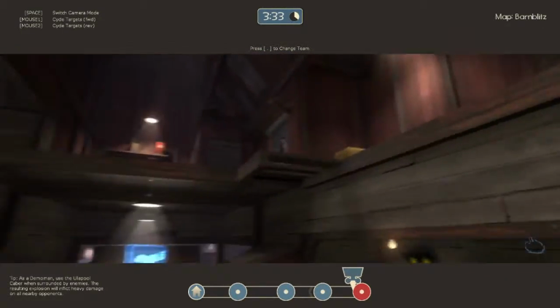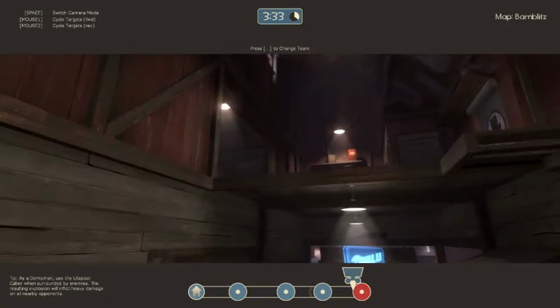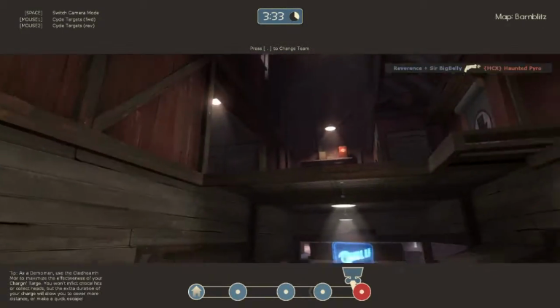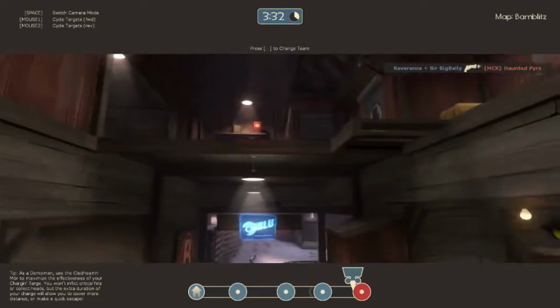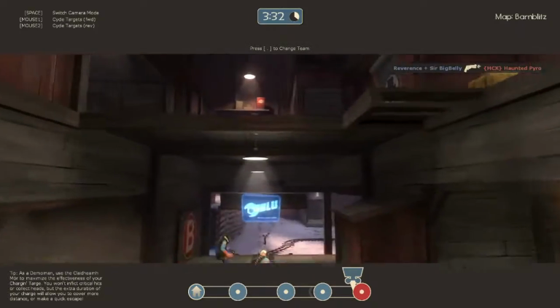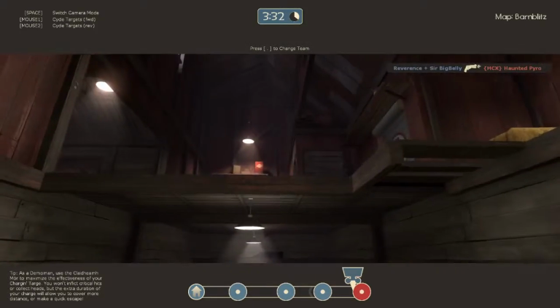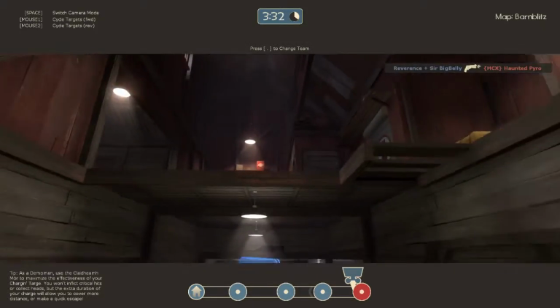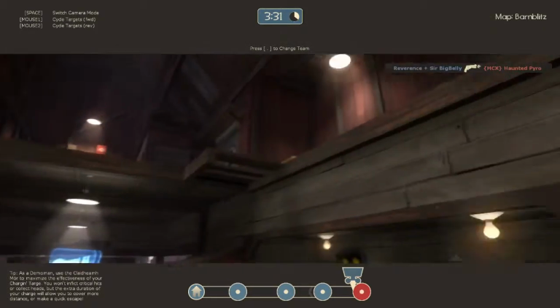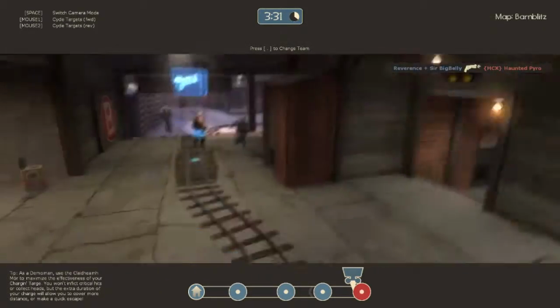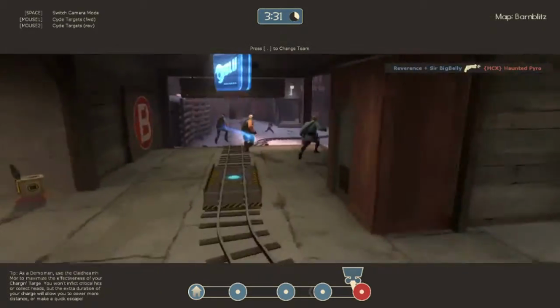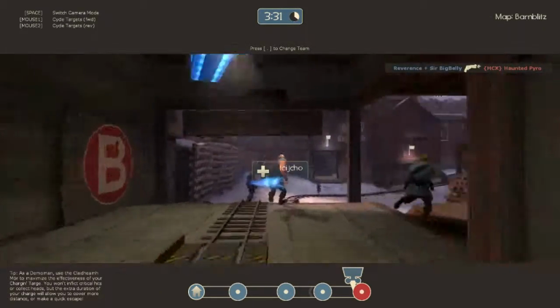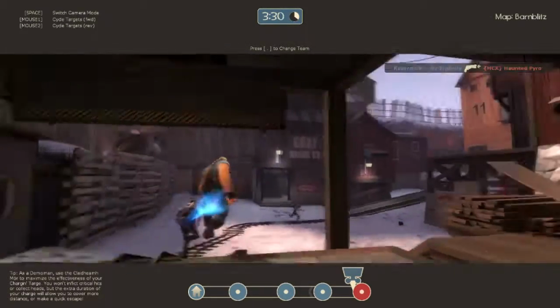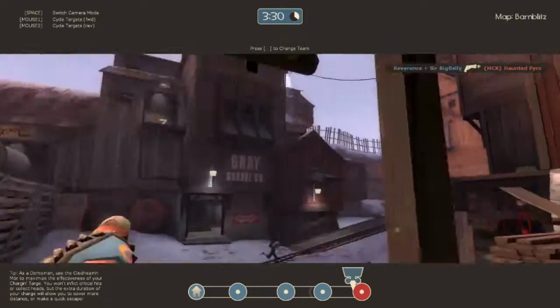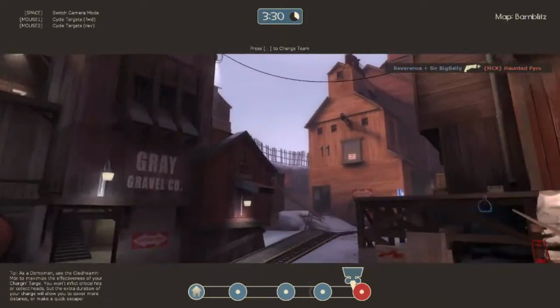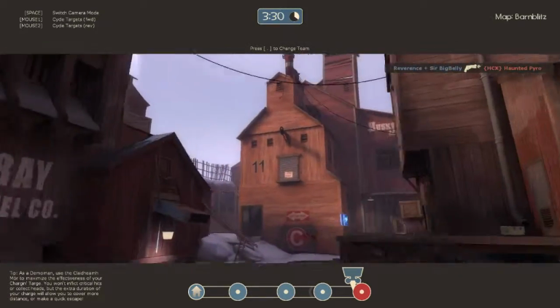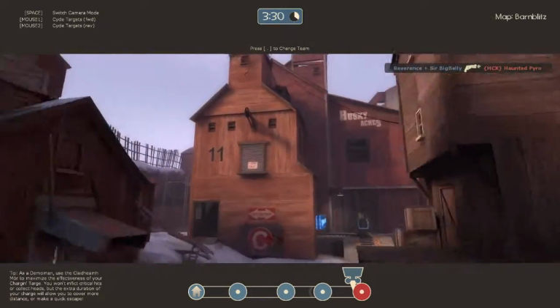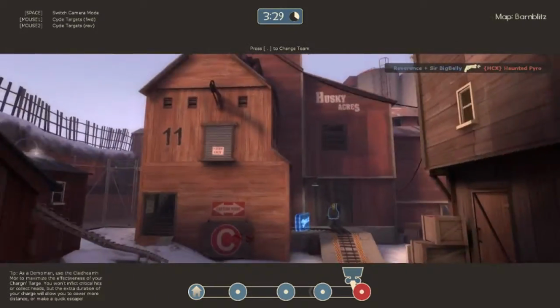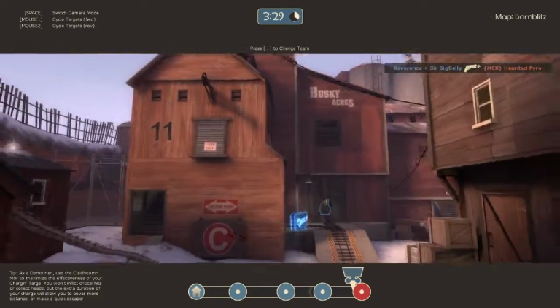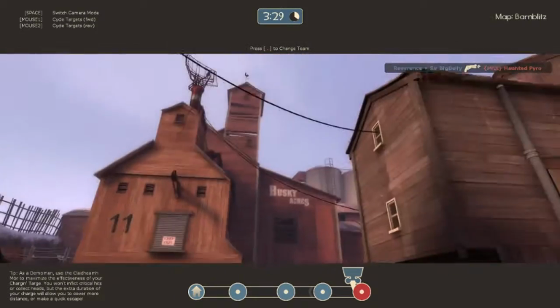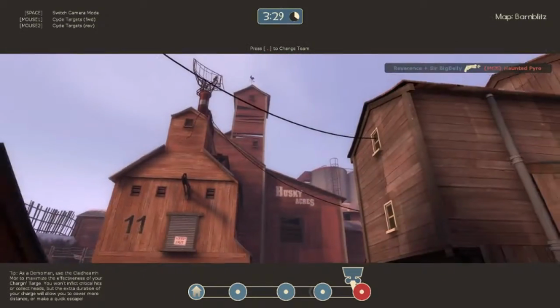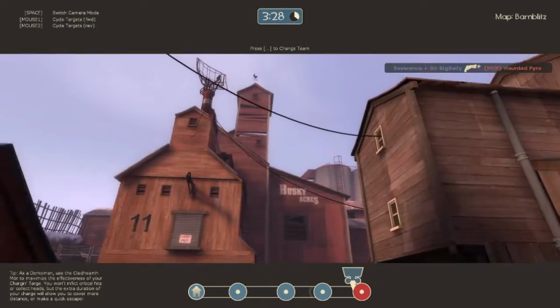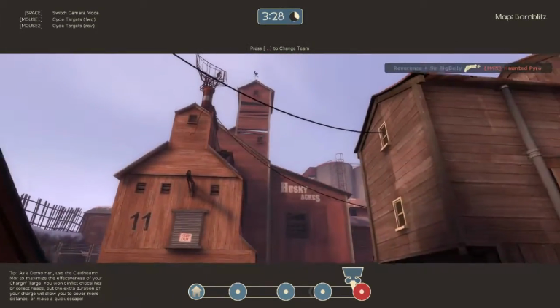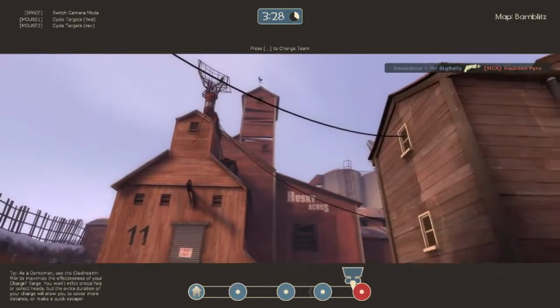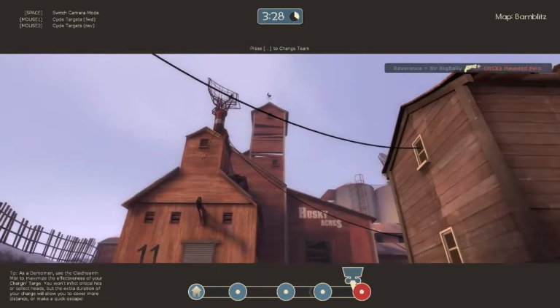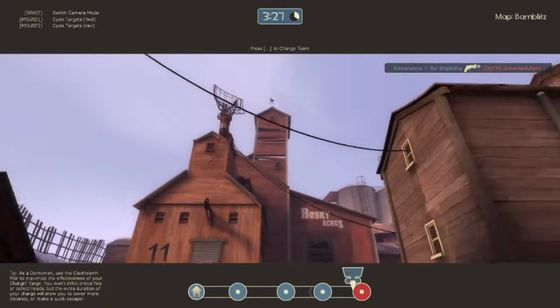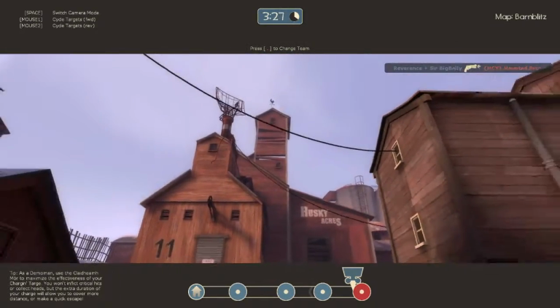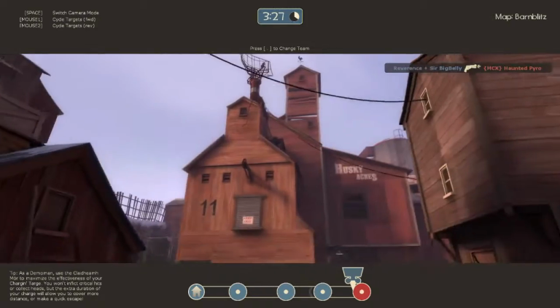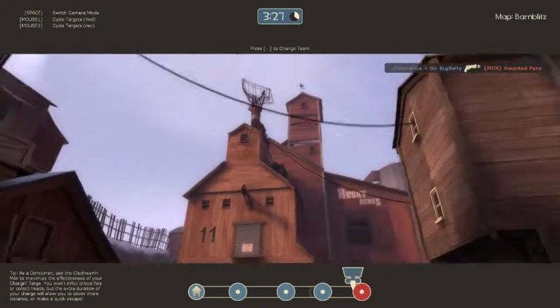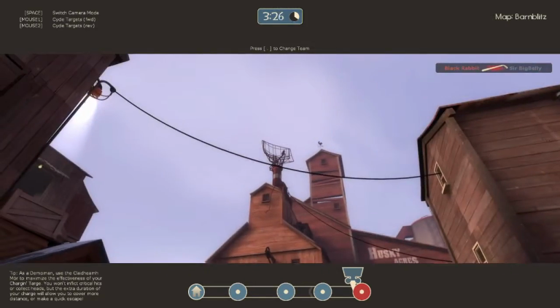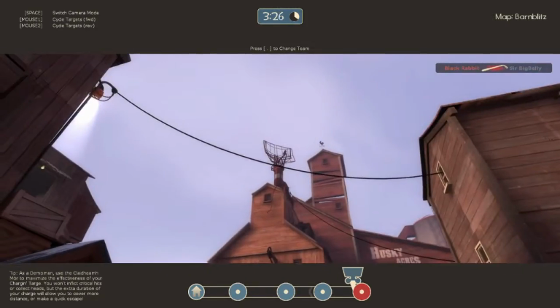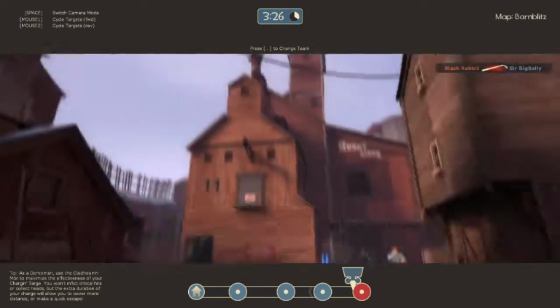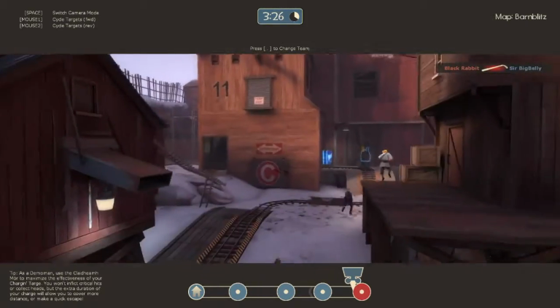Once you move it across there, your base changes and this is your base here instead of the one back there. So you just keep pushing it through this big barn. Sentries are usually up there so you've got to be careful. Keep pushing it — this is the red team's base. It's massive. Look at that, they even have their own satellite.